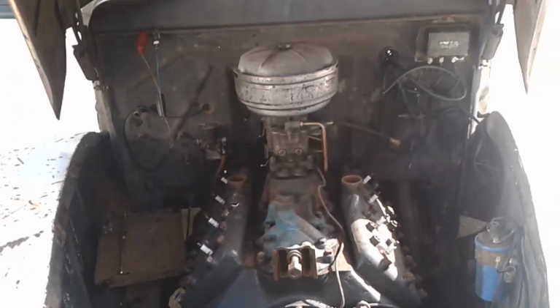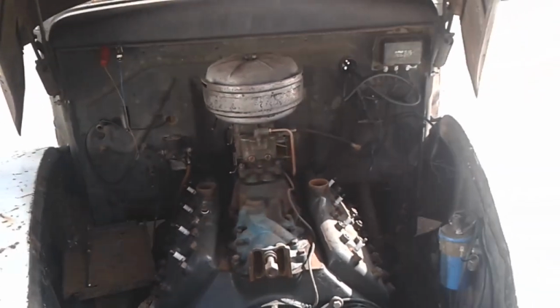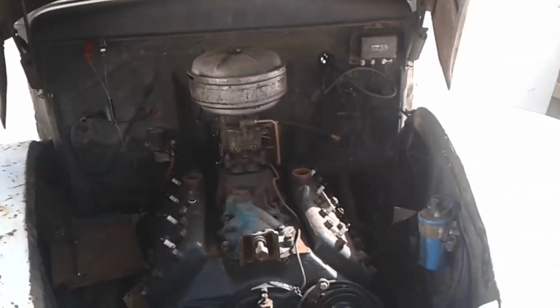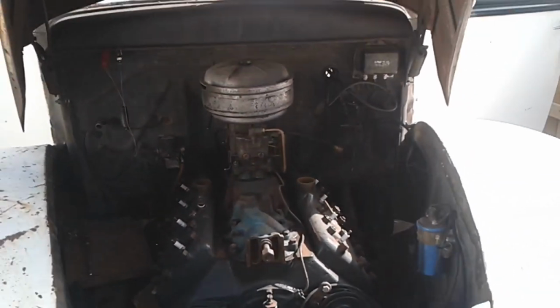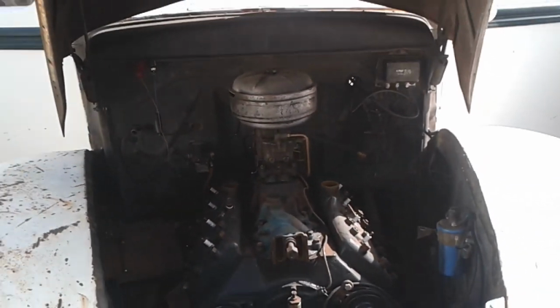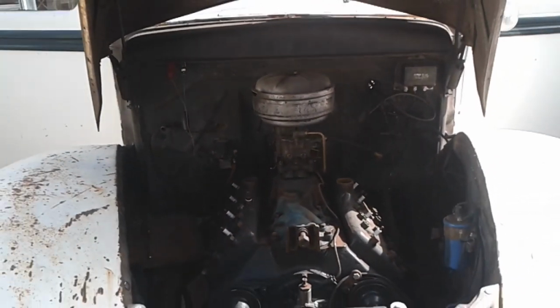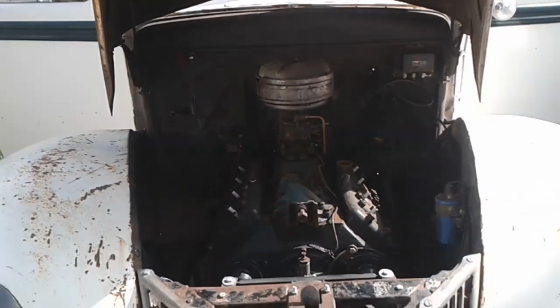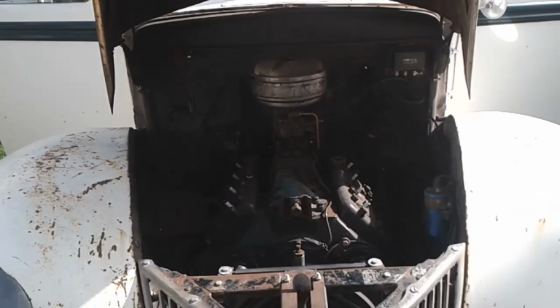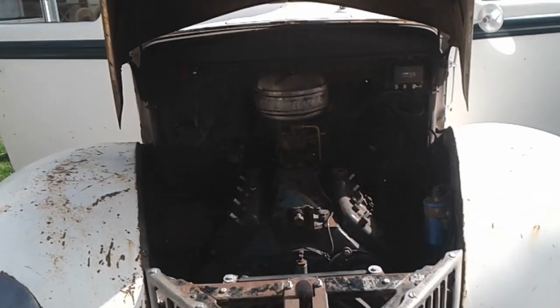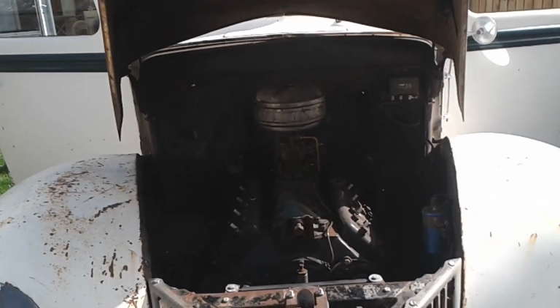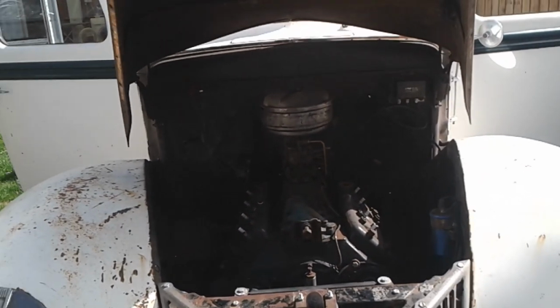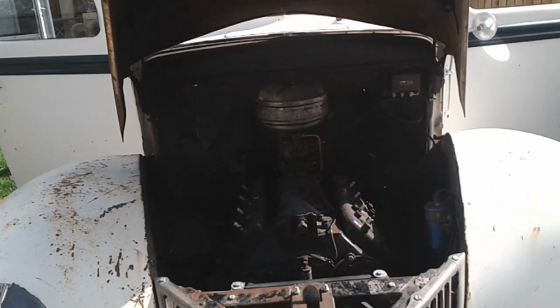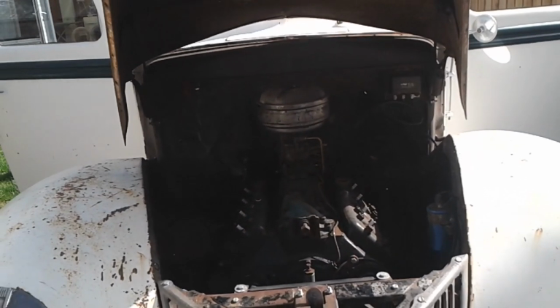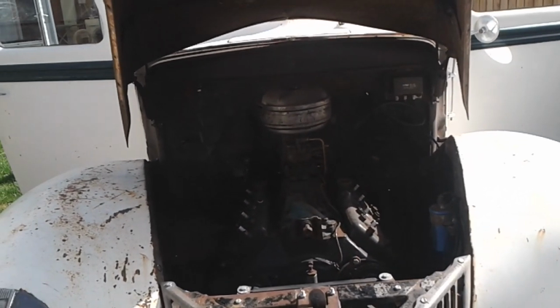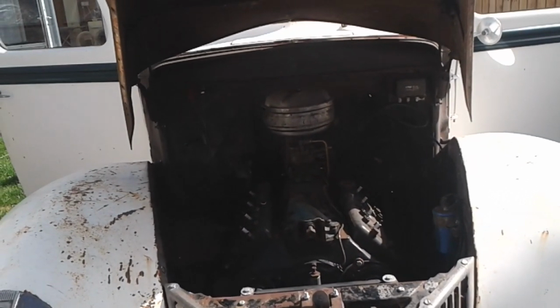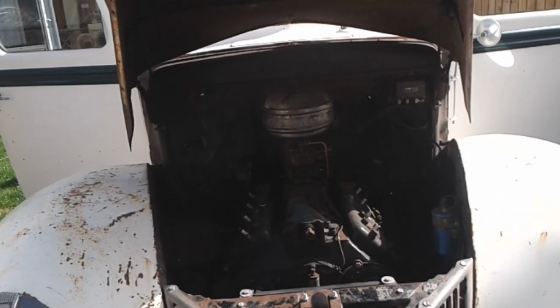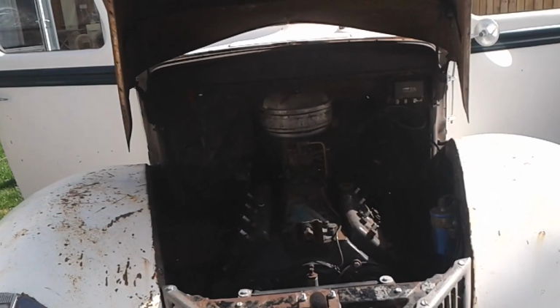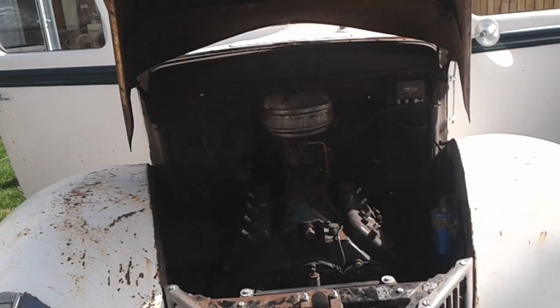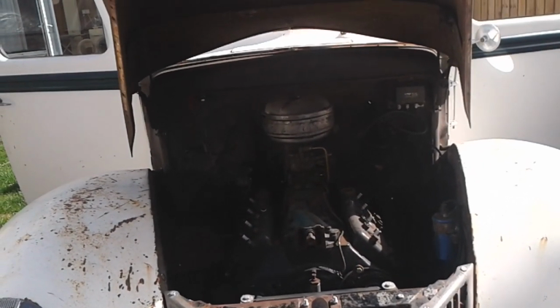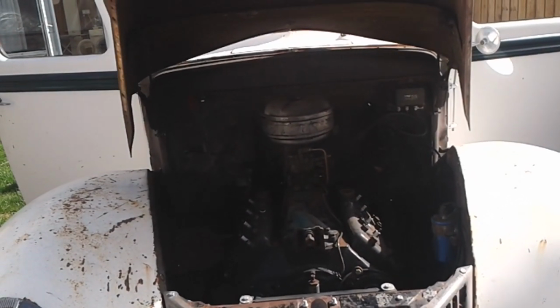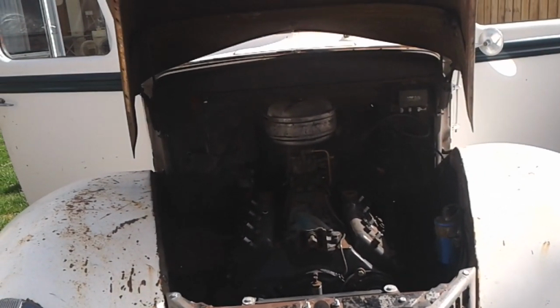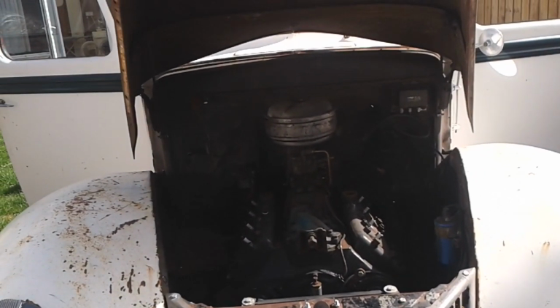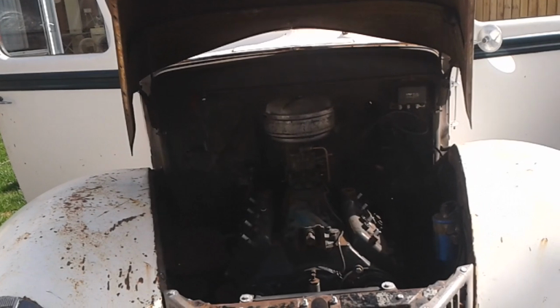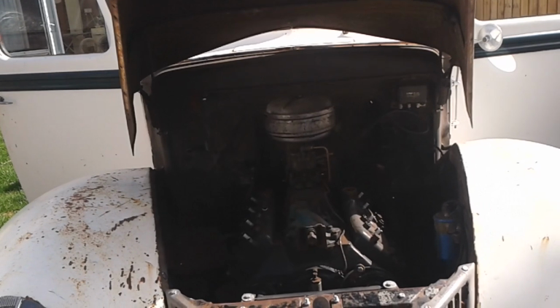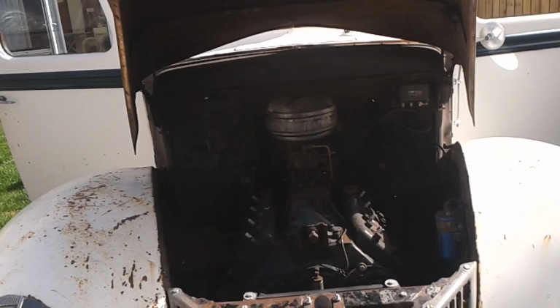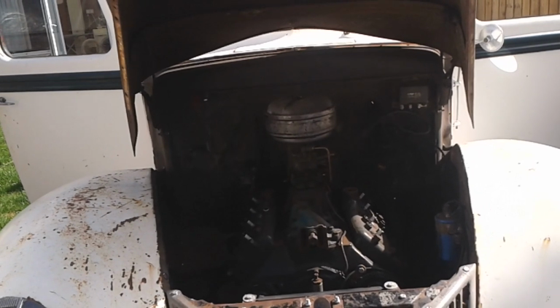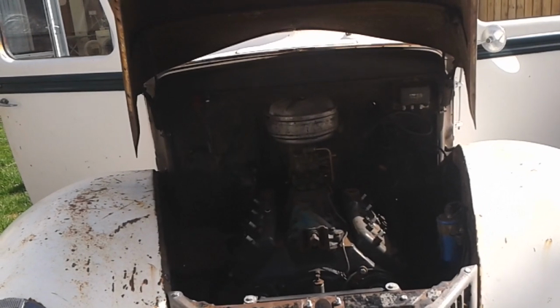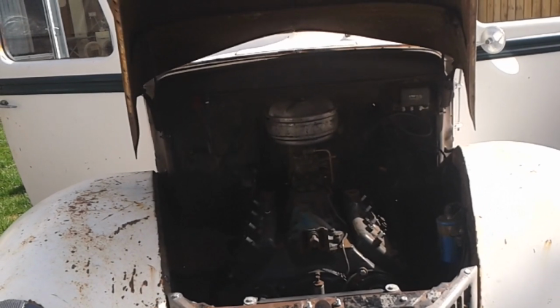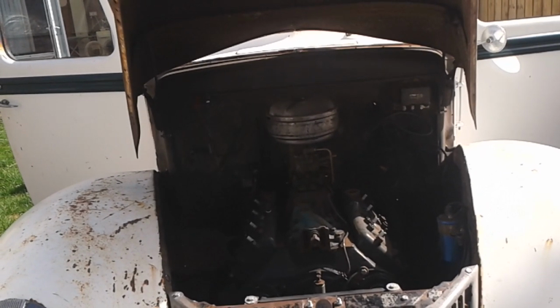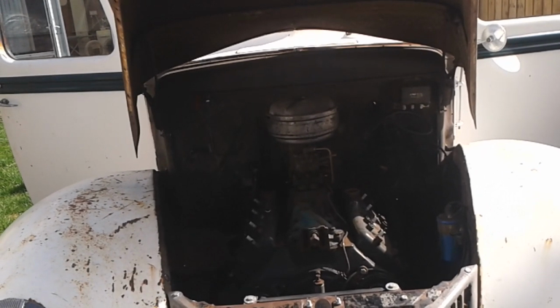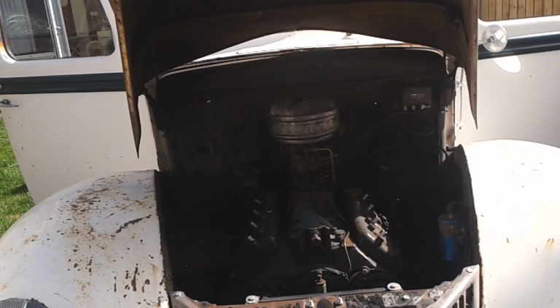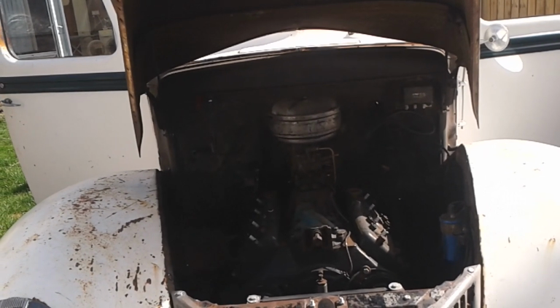It doesn't look too bad. I might just take the carburetor off and leave the manifold on actually.